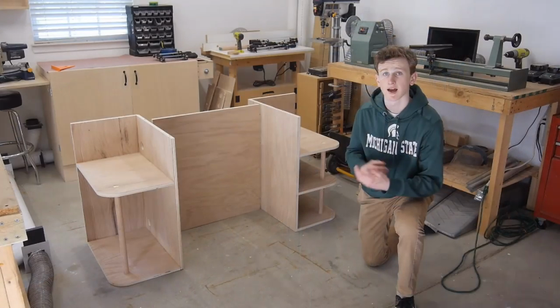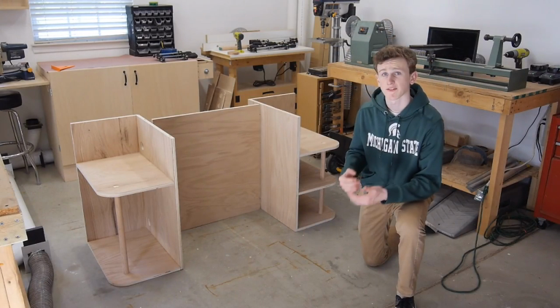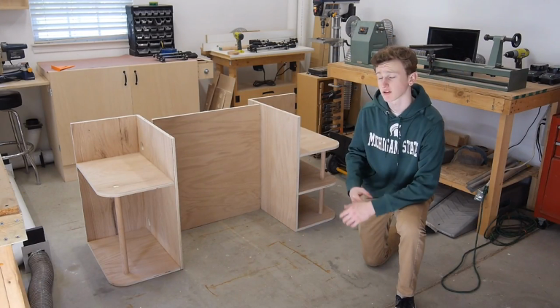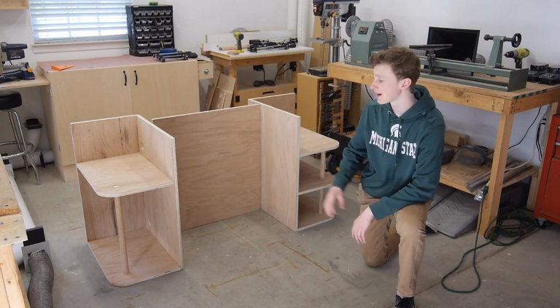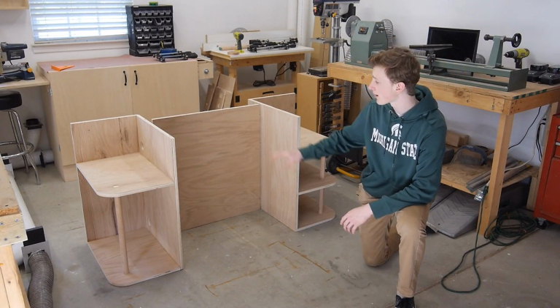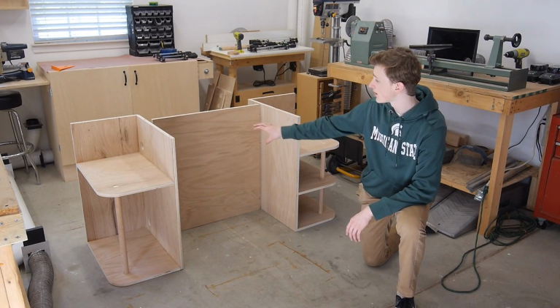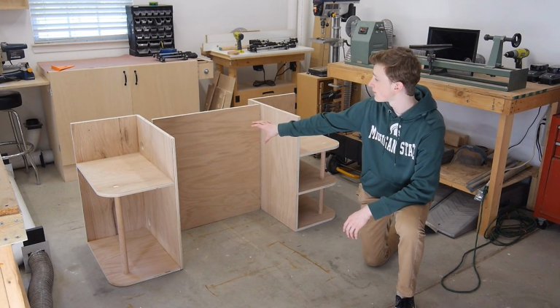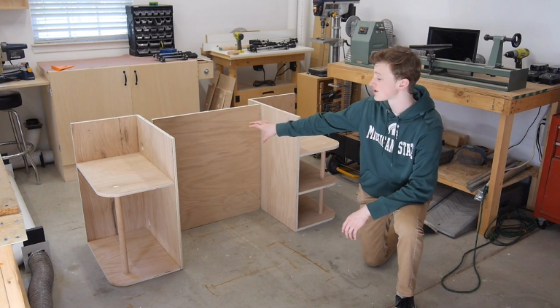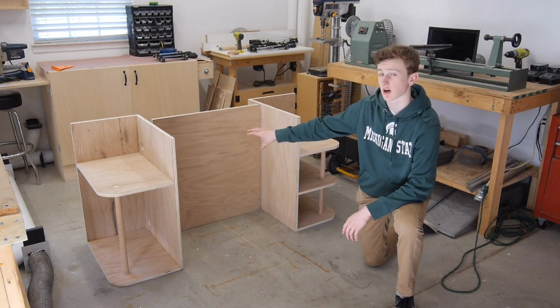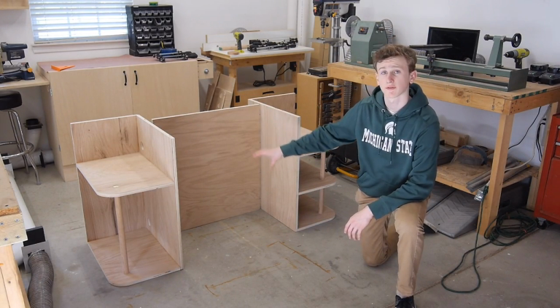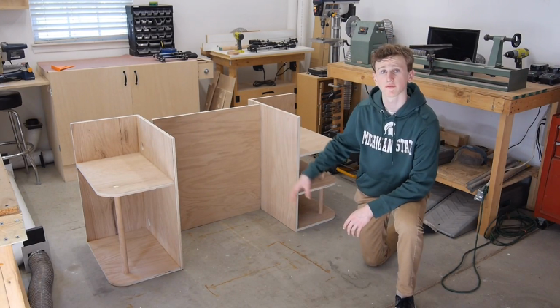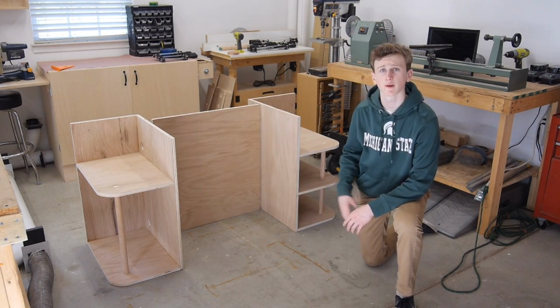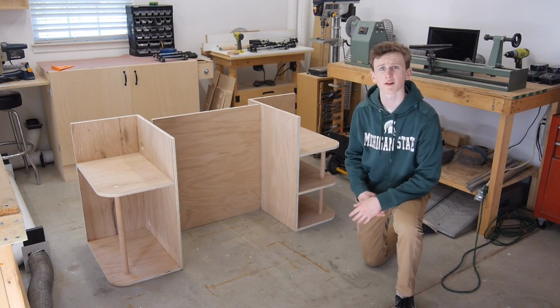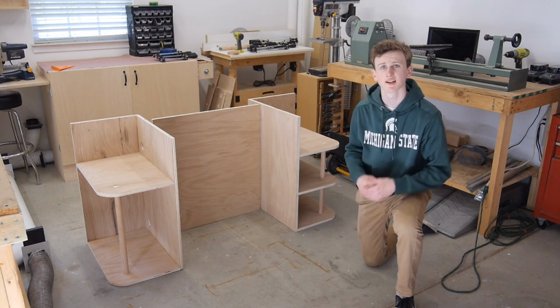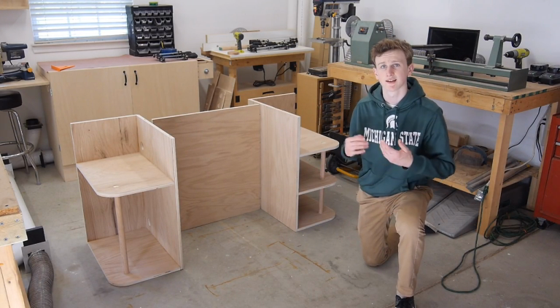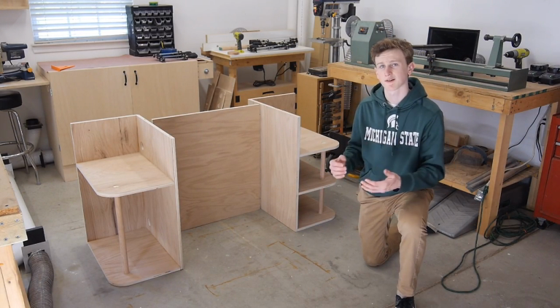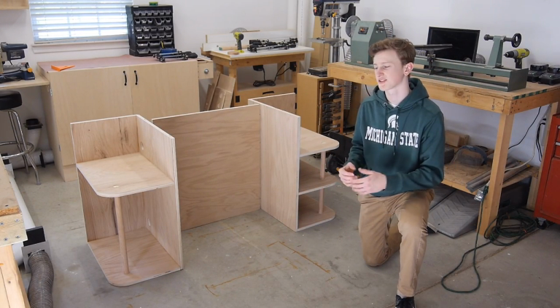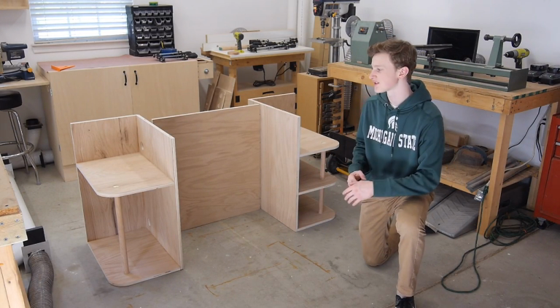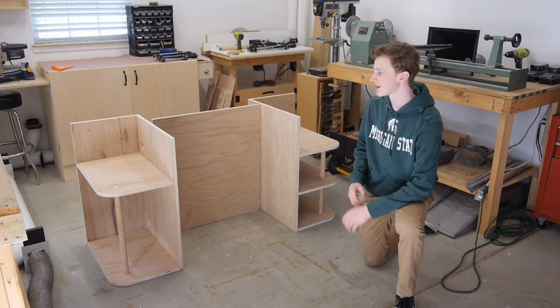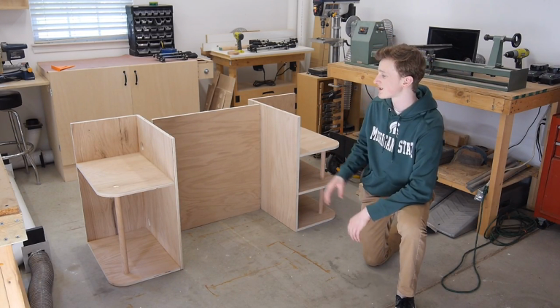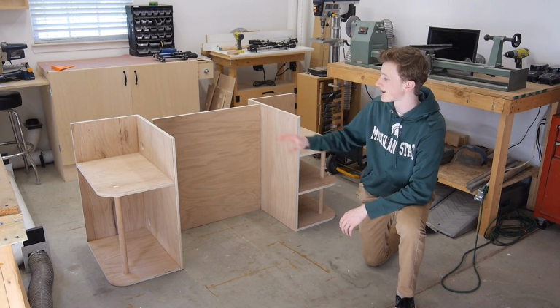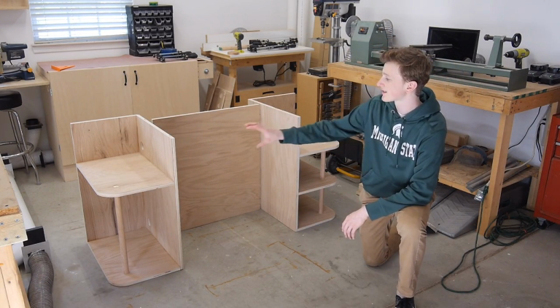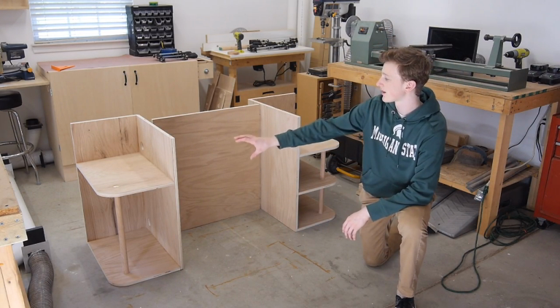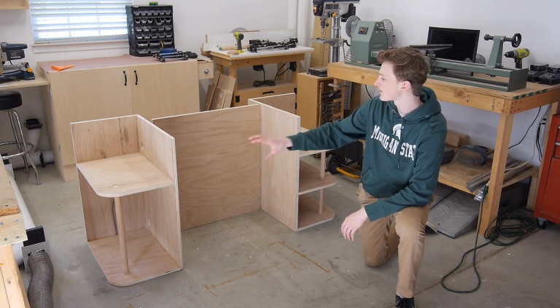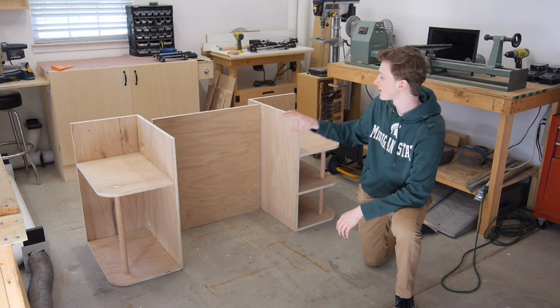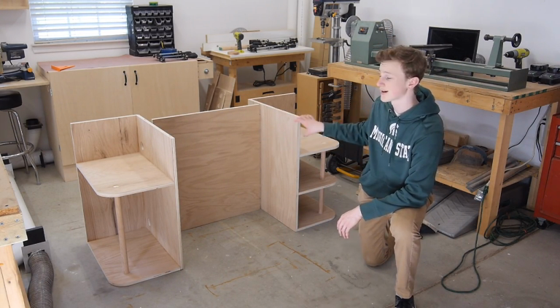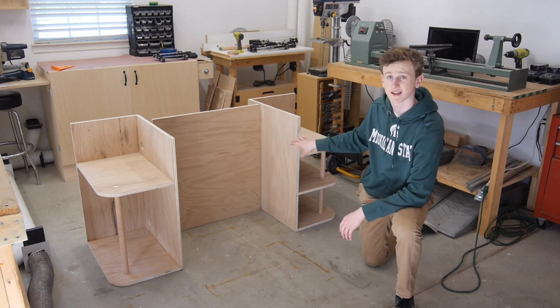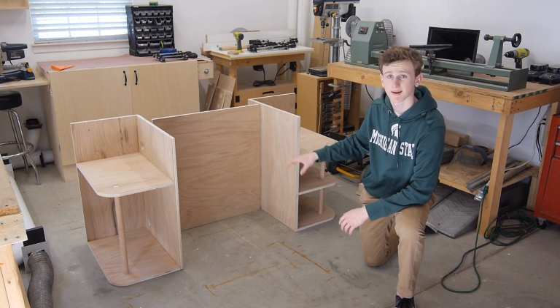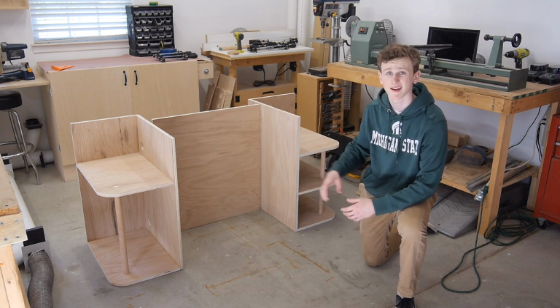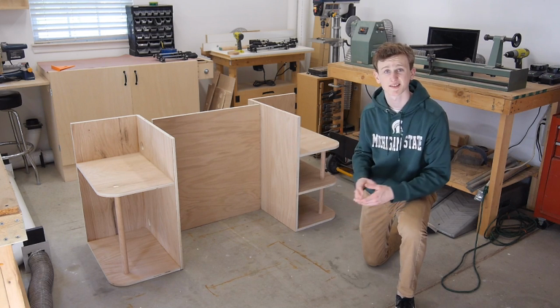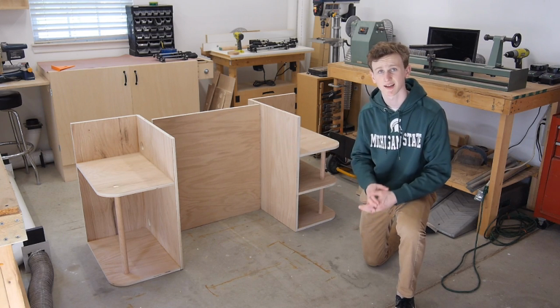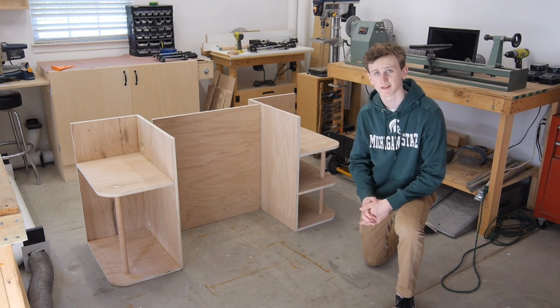After letting my middle piece dry for a few hours, now it's all set to connect the left and the right side of my desk together.